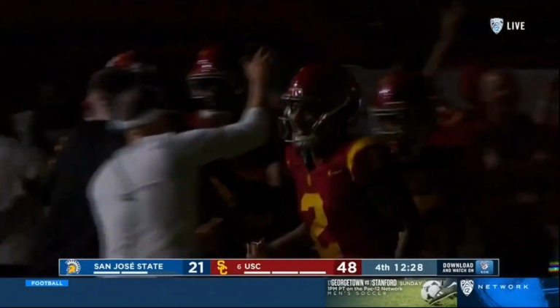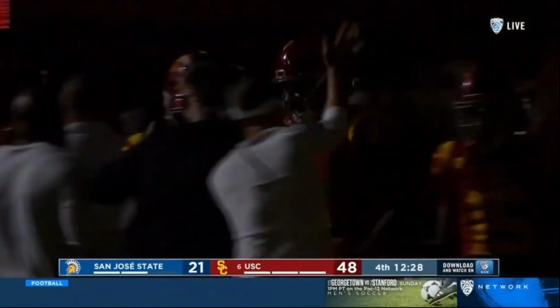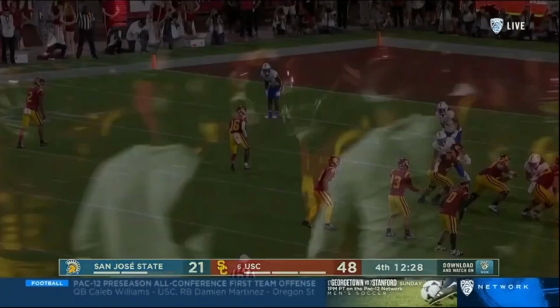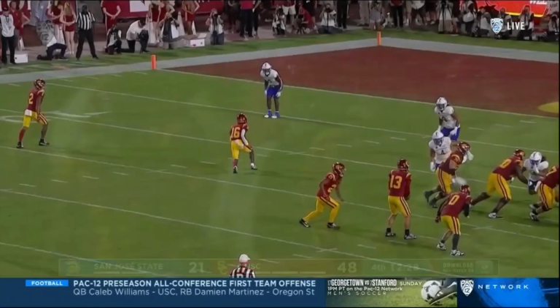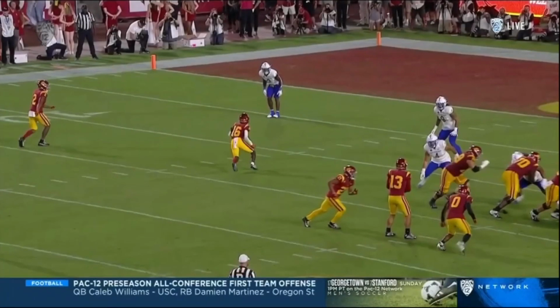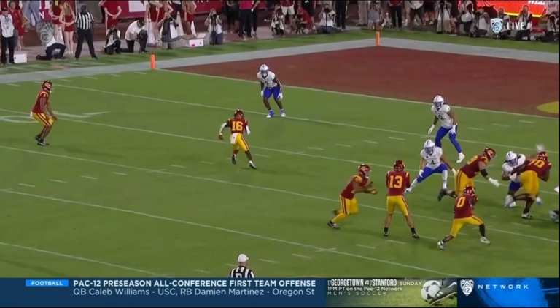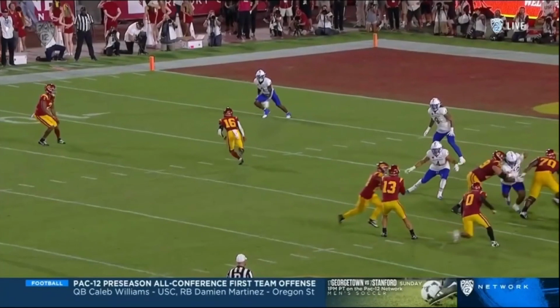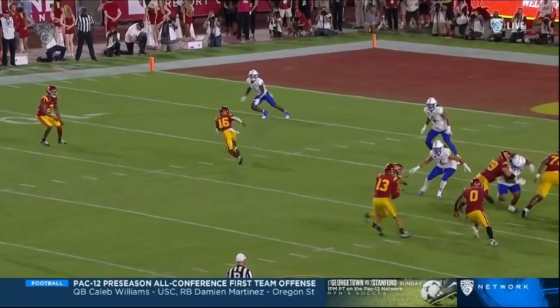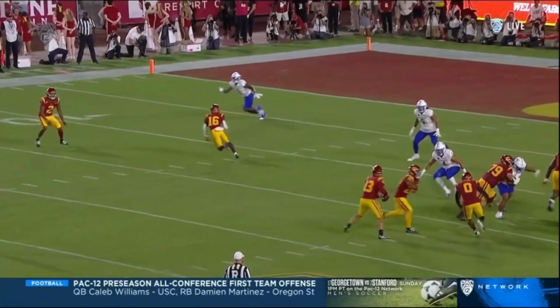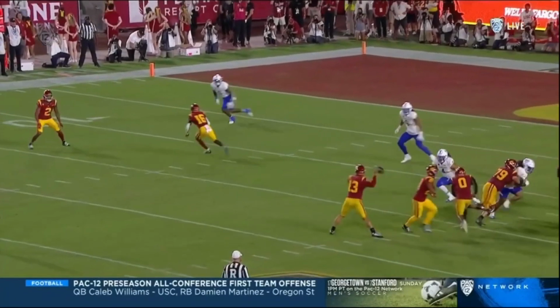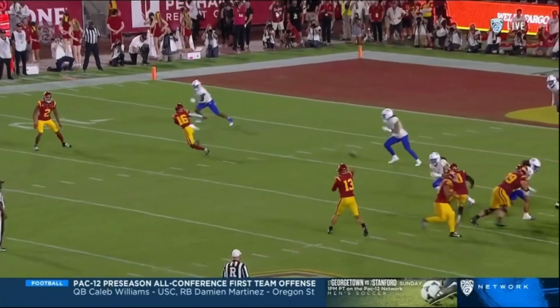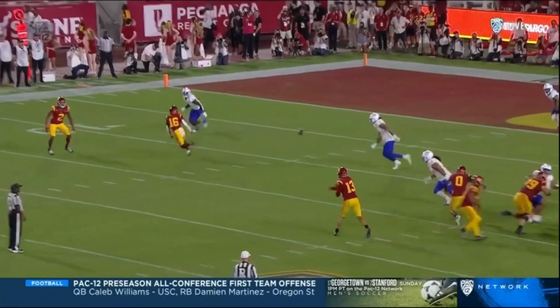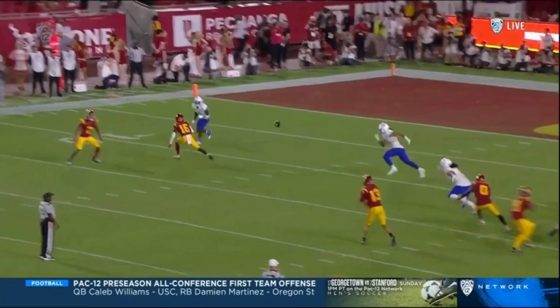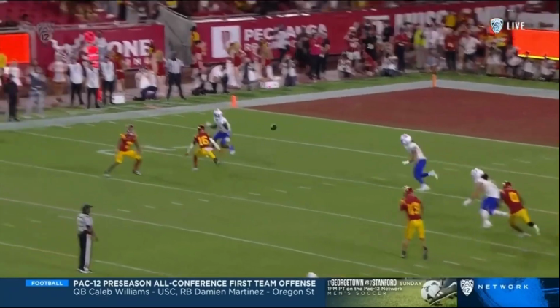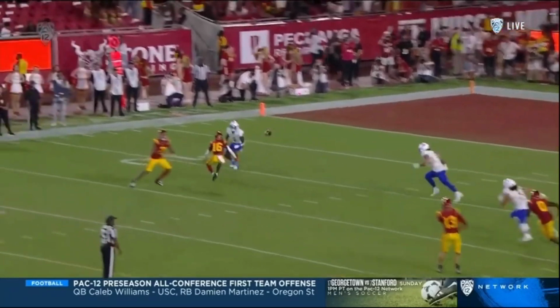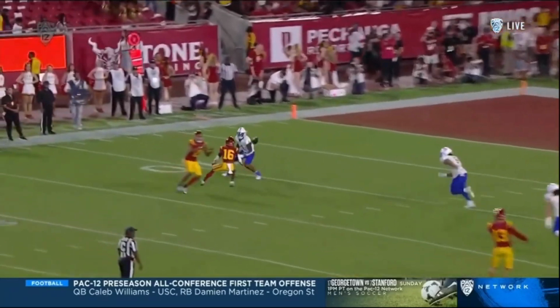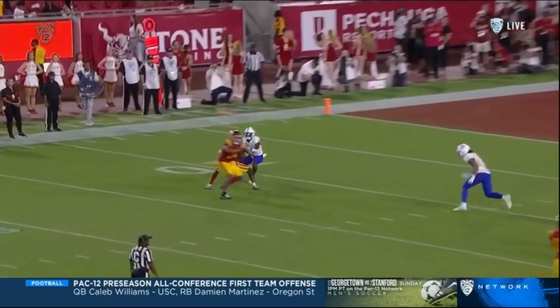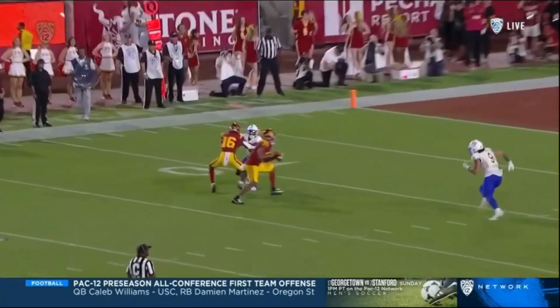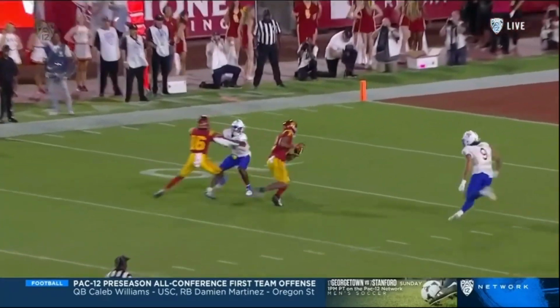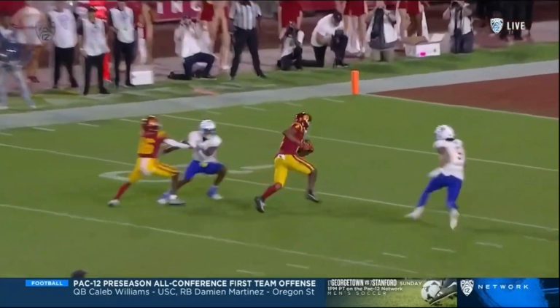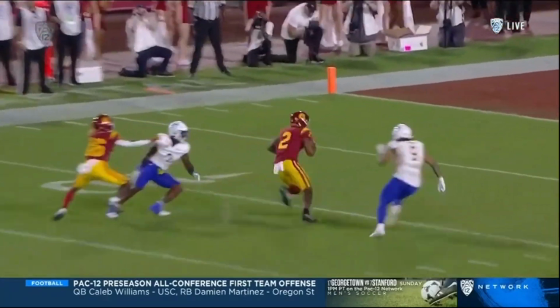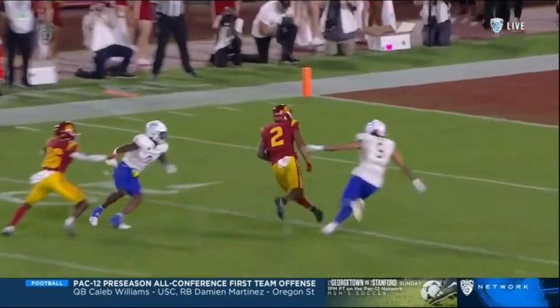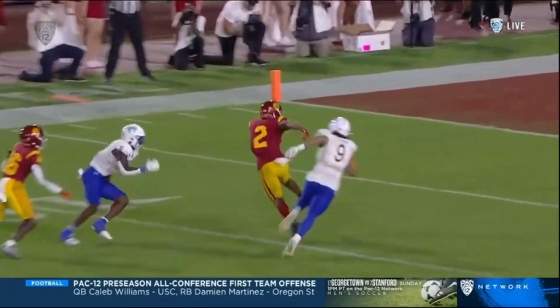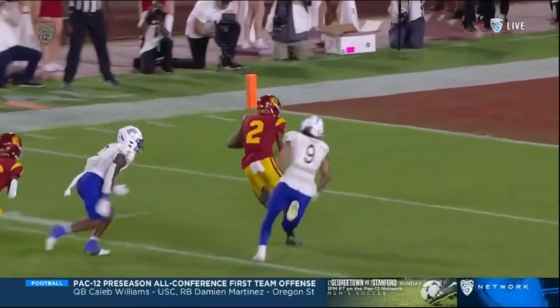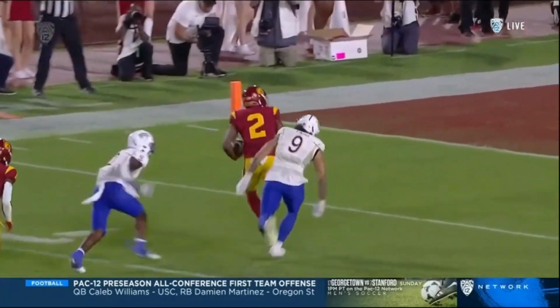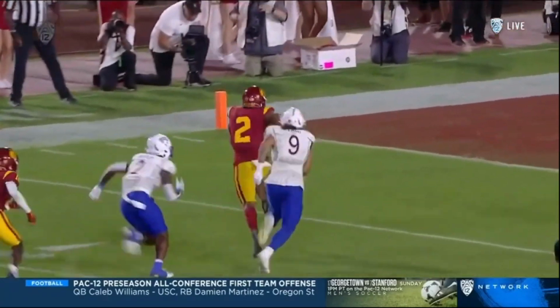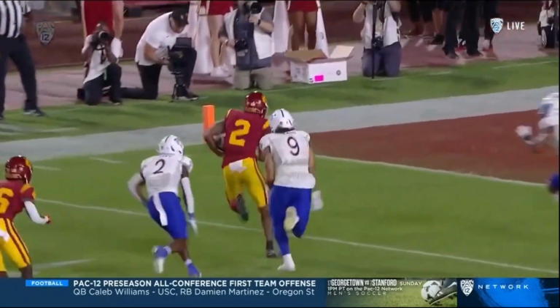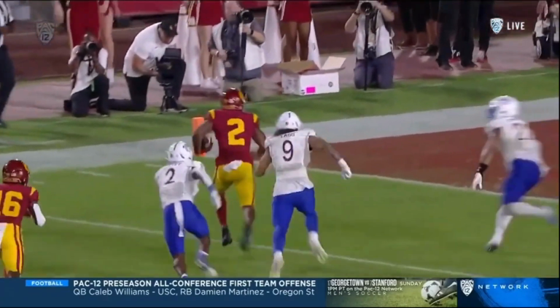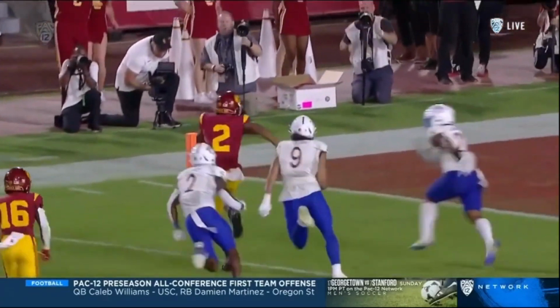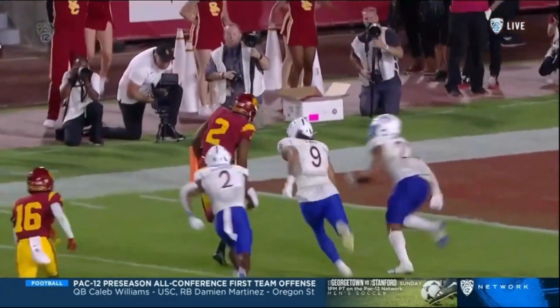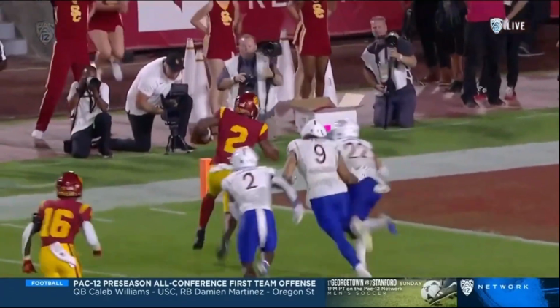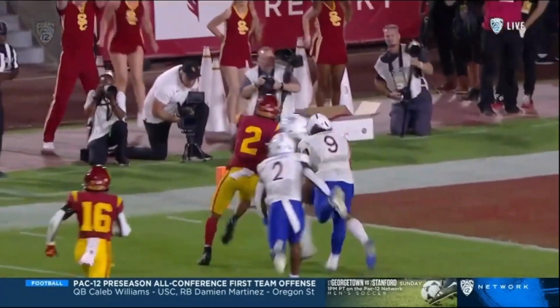Watch Todd Washington — number 16, right in the middle there — with the block that springs him.